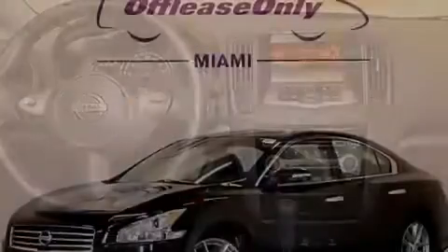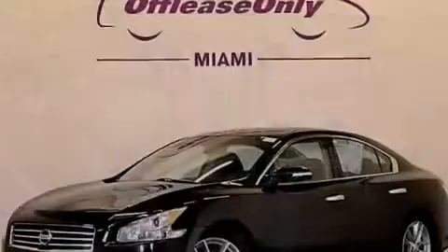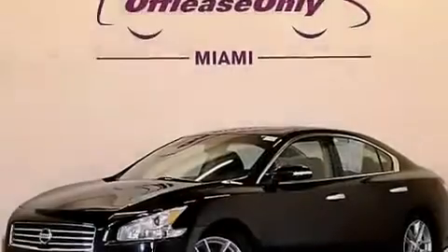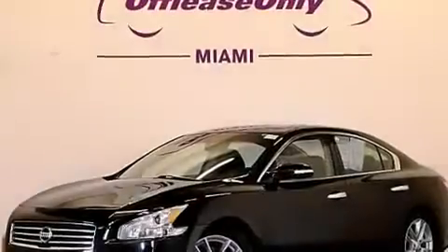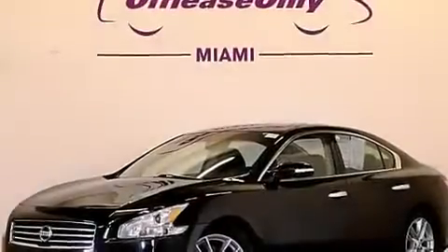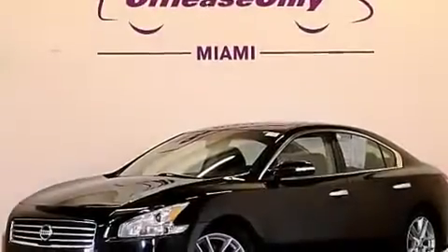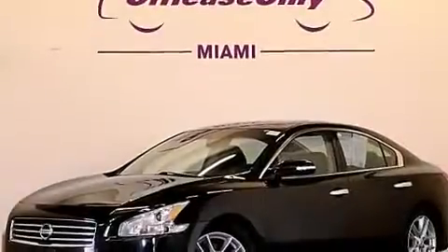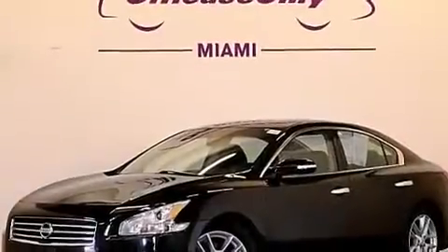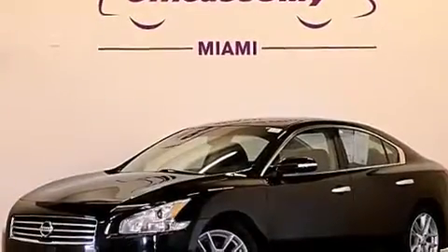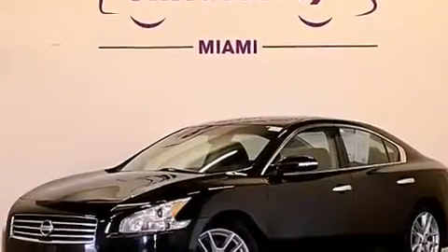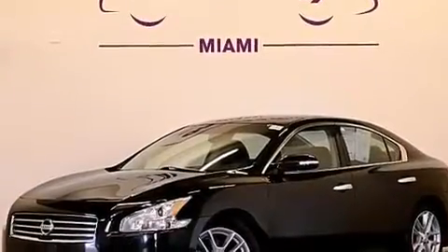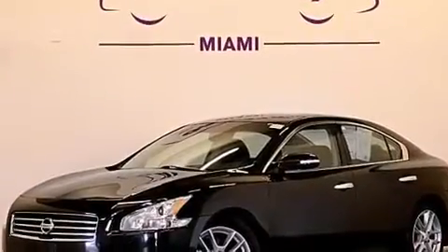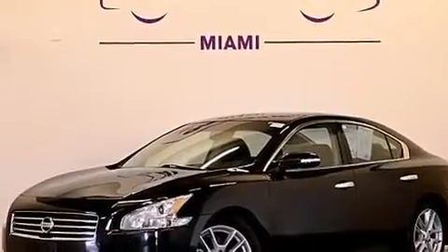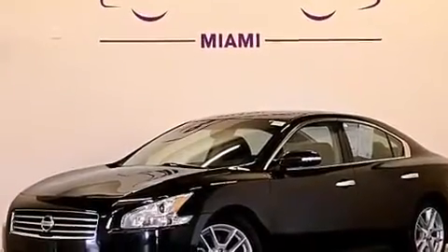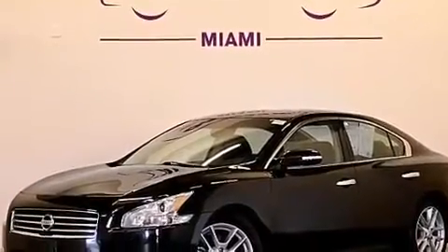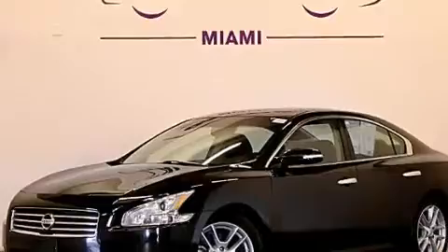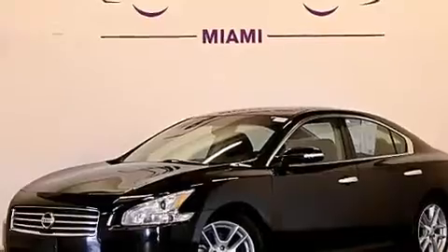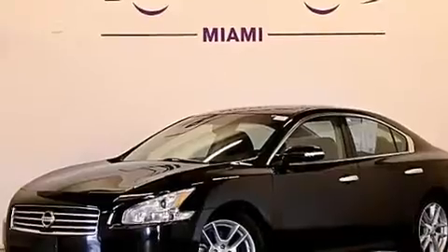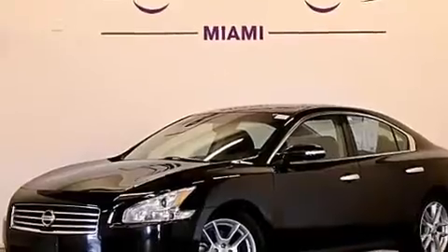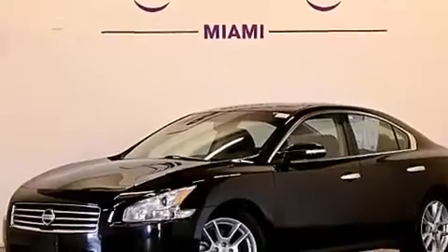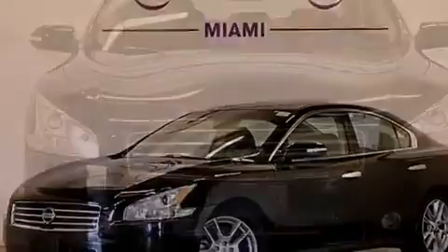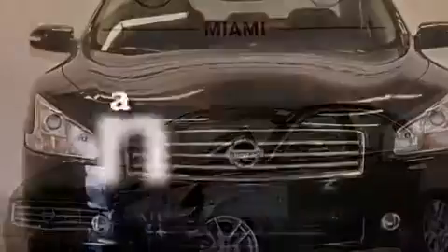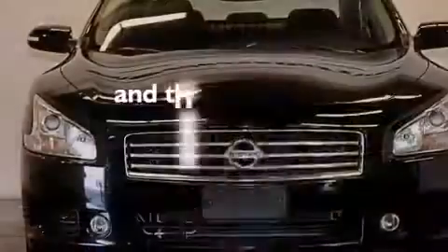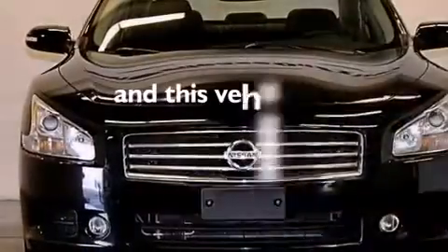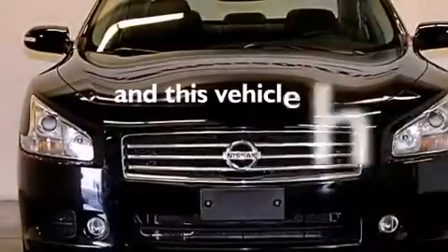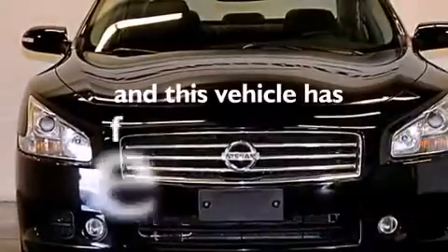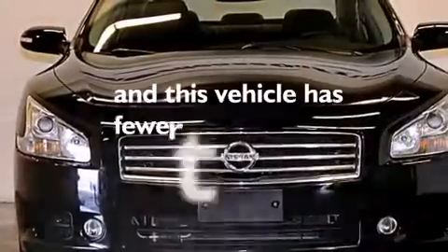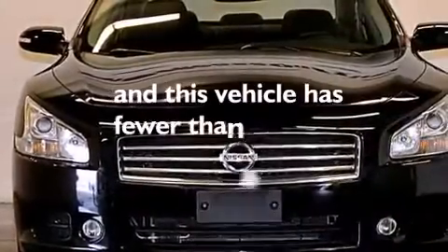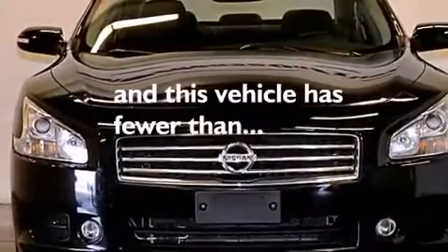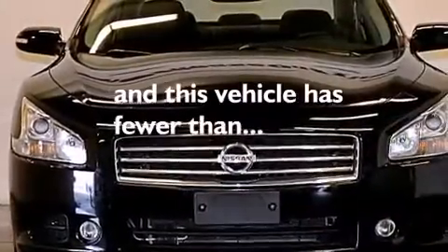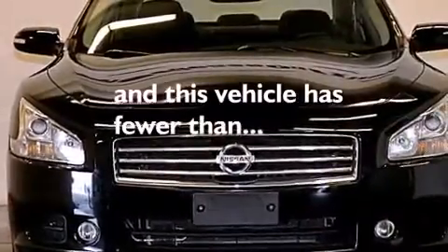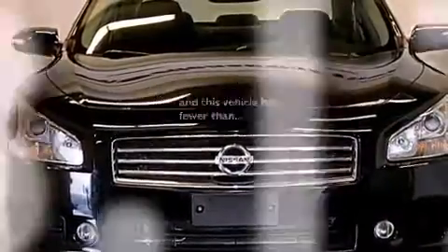Also included are latch-ready child seat anchors, rear seat child-proof door locks, a pass-through rear seat, and this vehicle has fewer than 34,000 miles on the odometer.